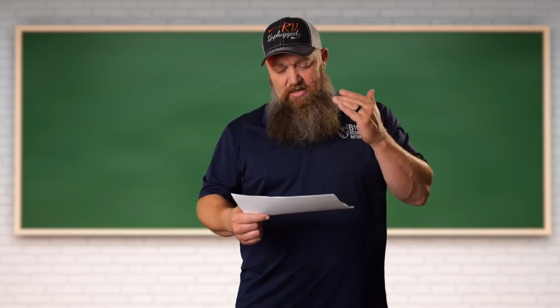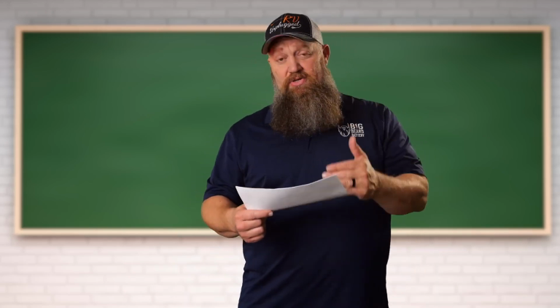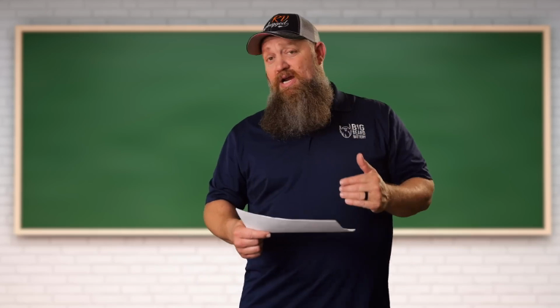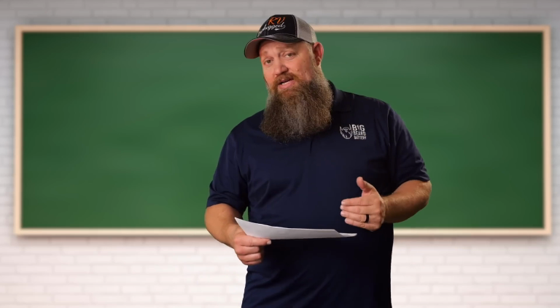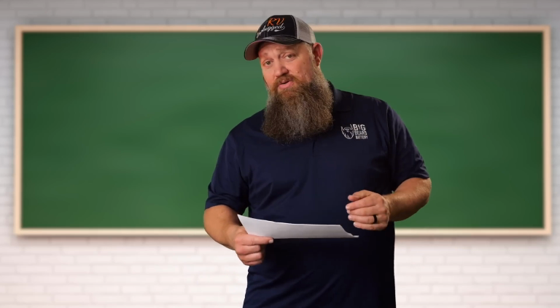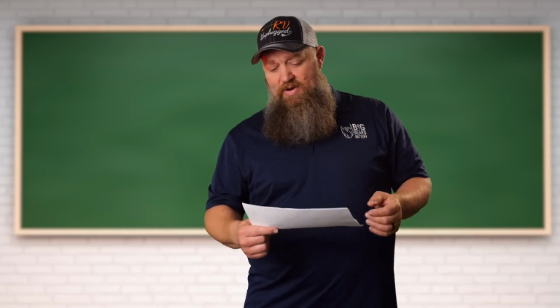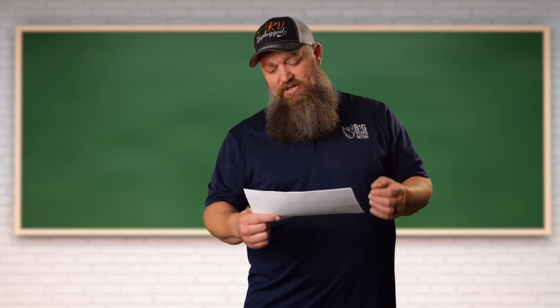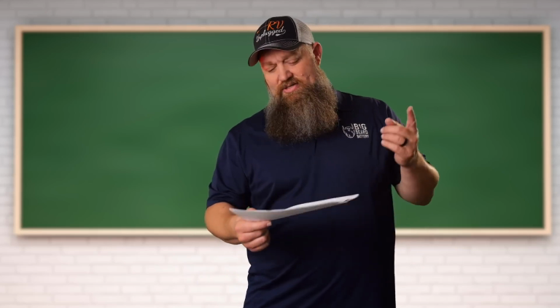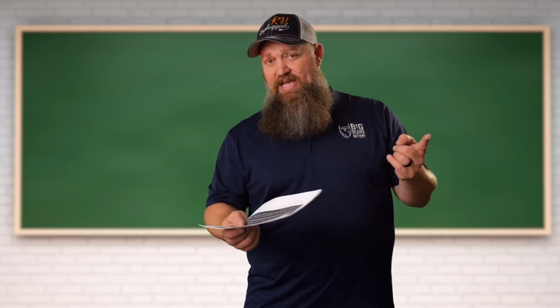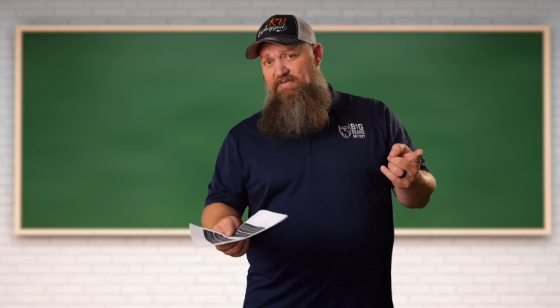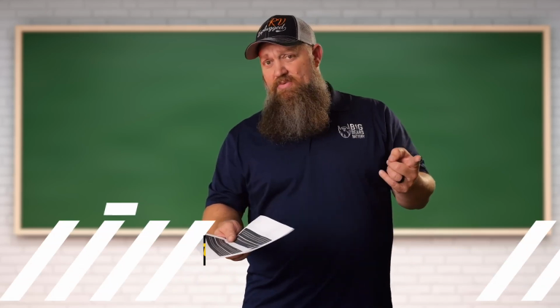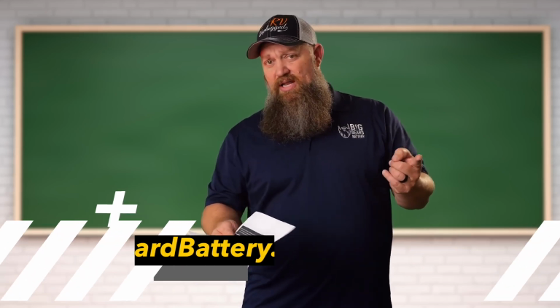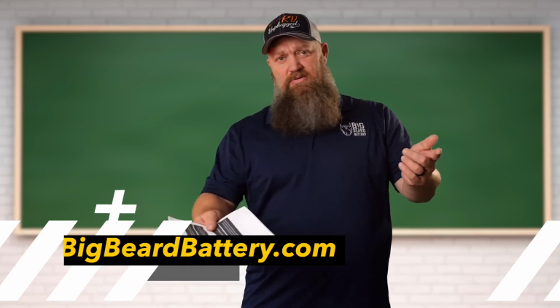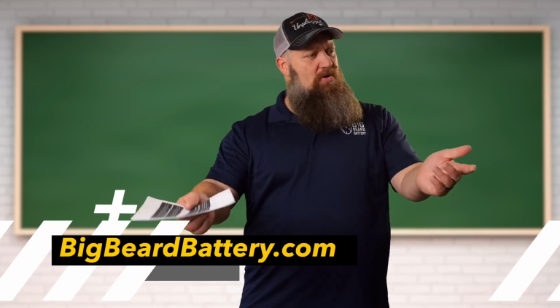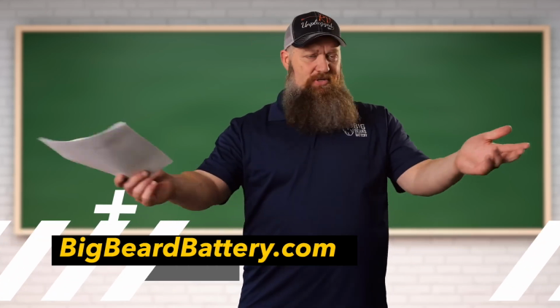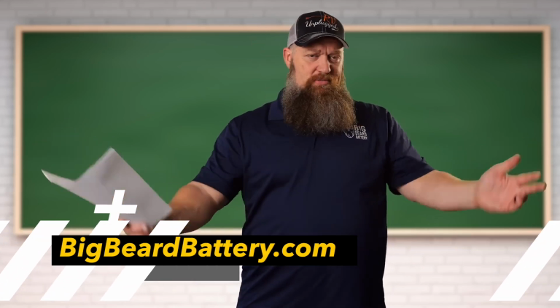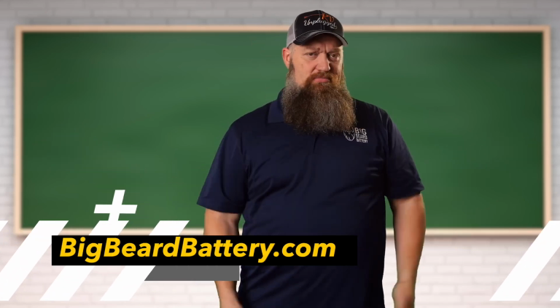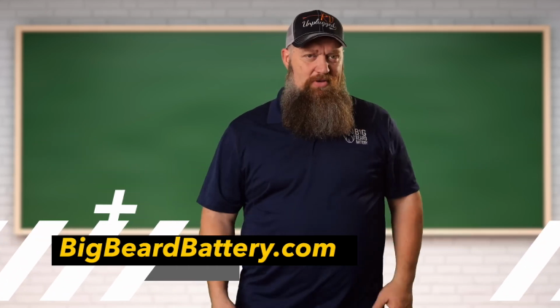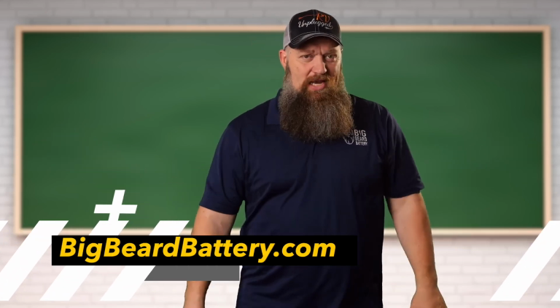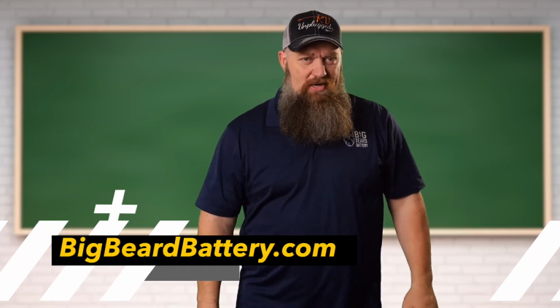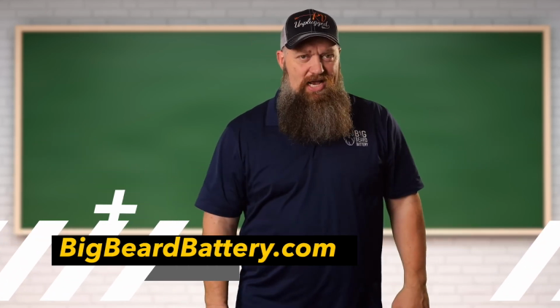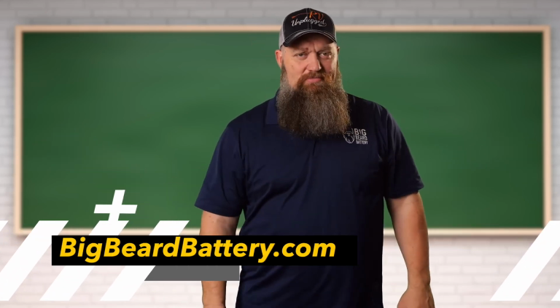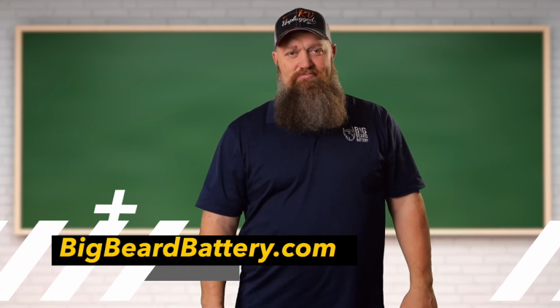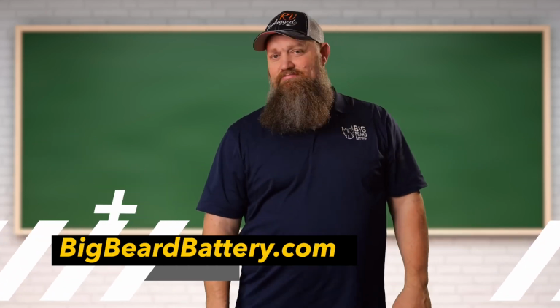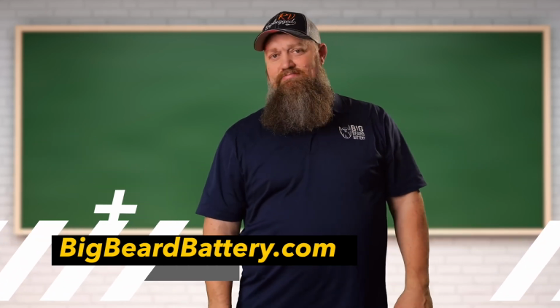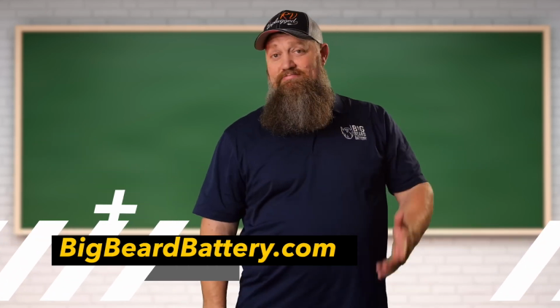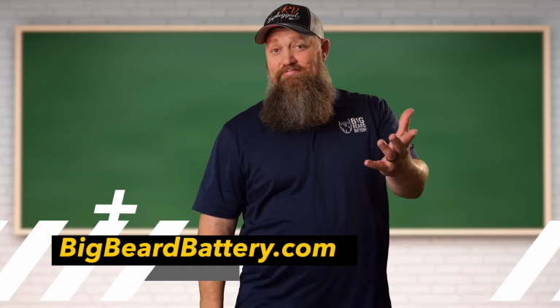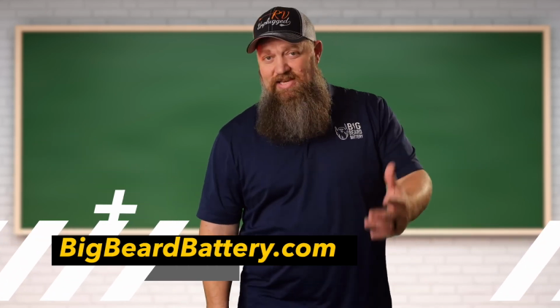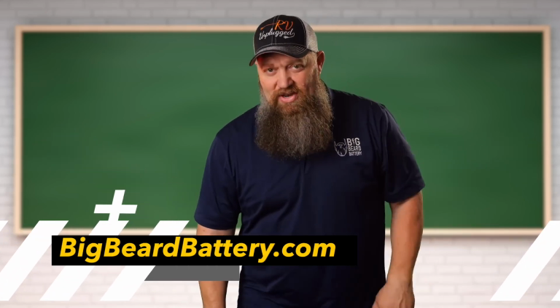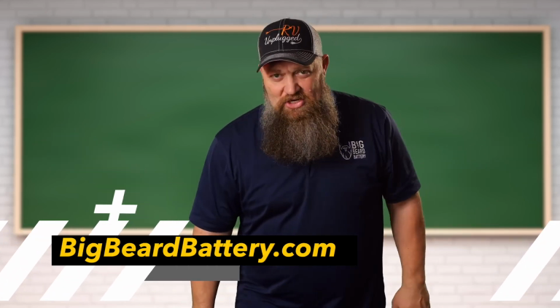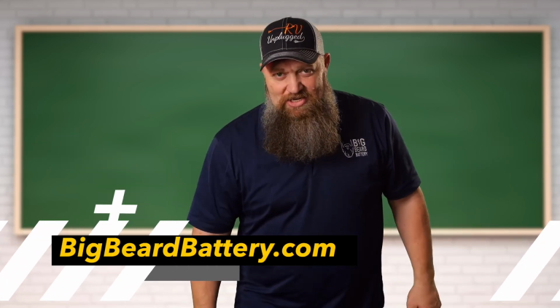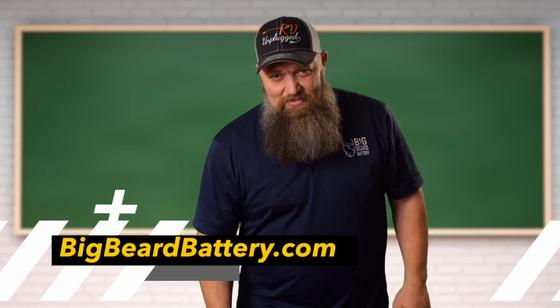Those are great electrical questions. If you have any more electrical questions, go ahead and reach out. And there's your tech tips.